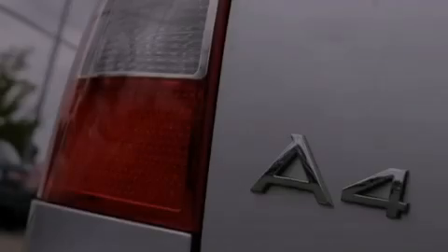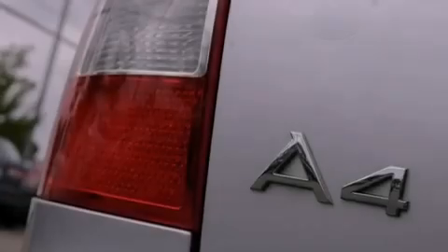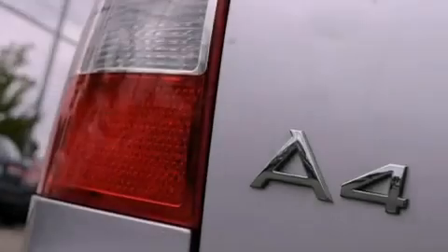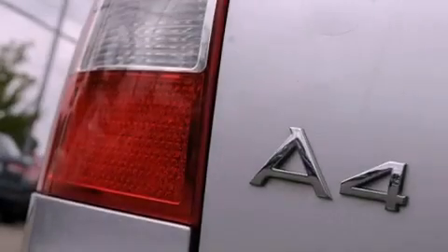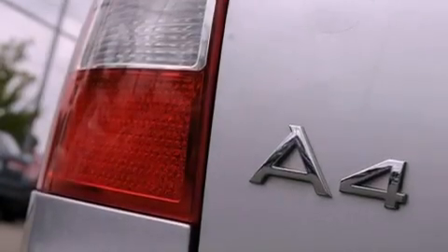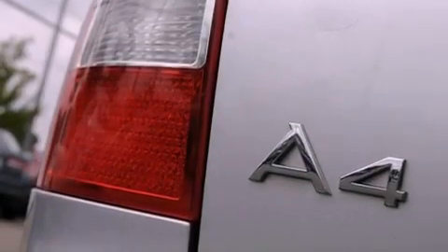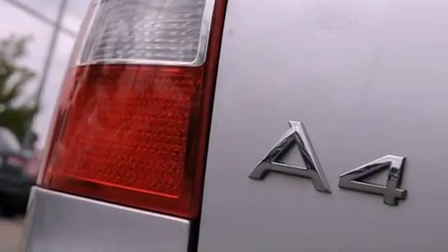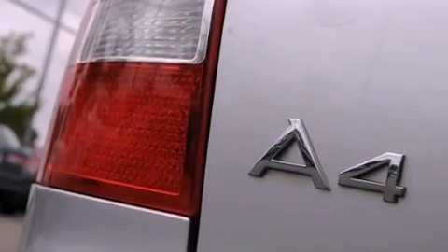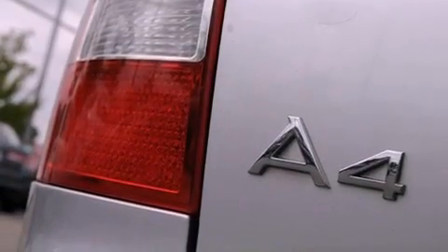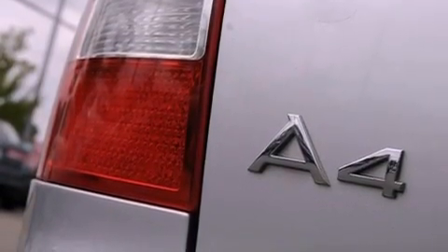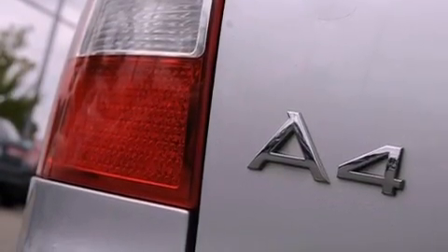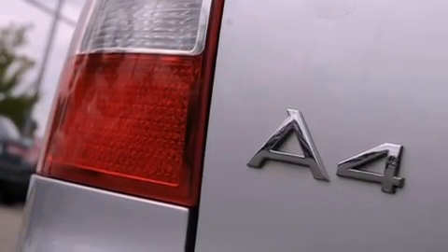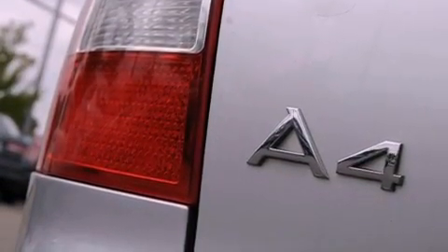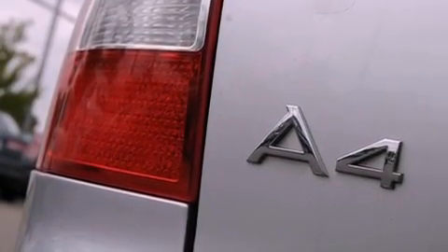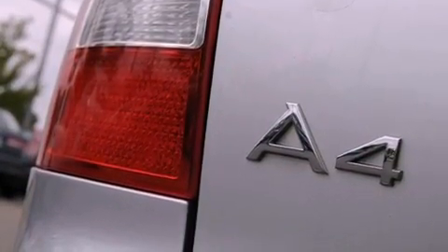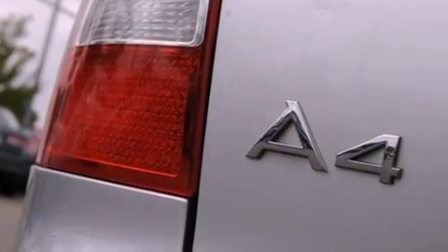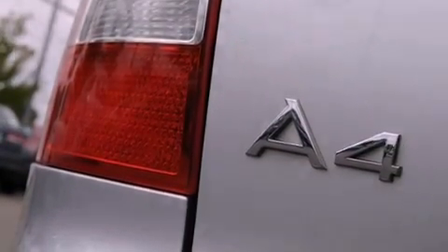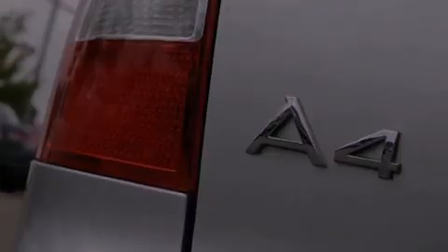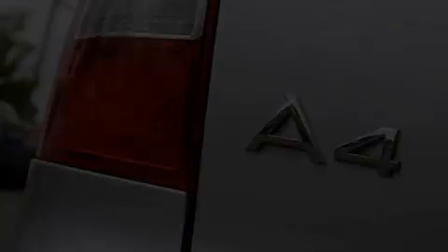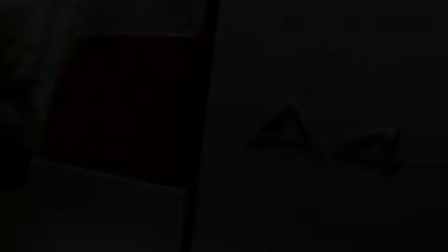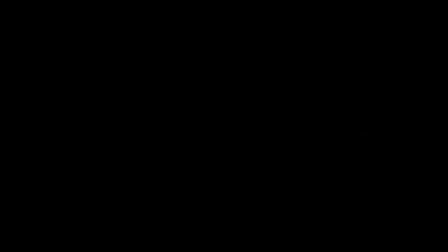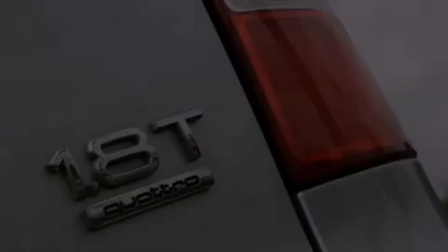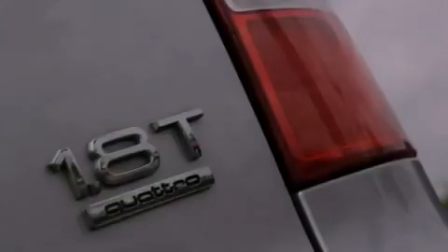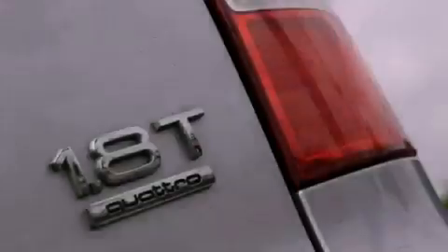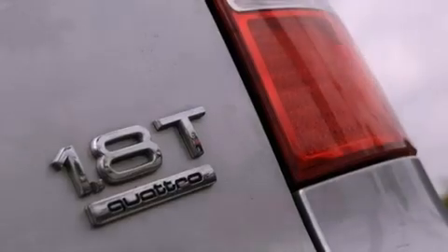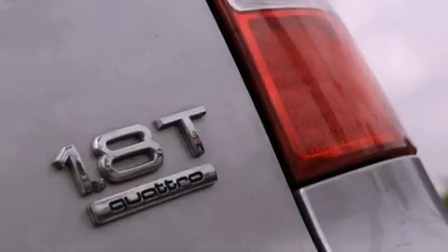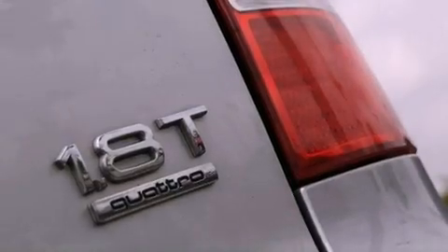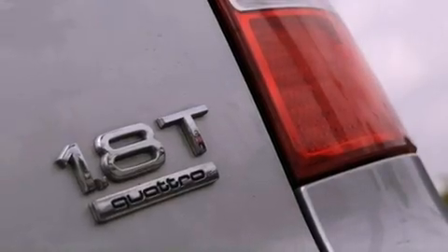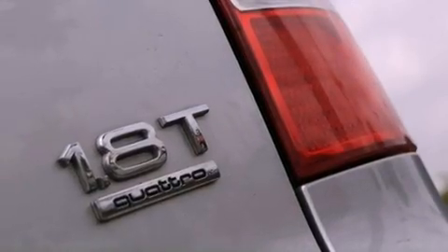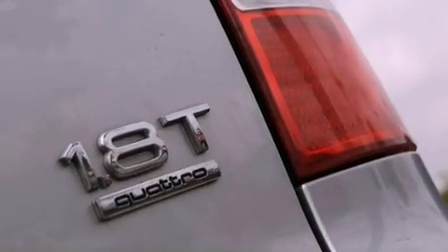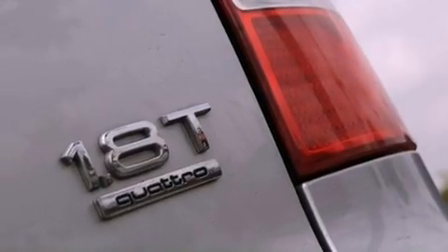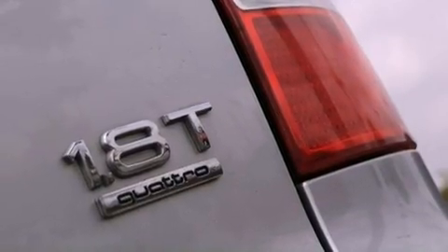Additional features include a security system, traction control and stability control systems, a rear window defroster, and aluminum wheels.